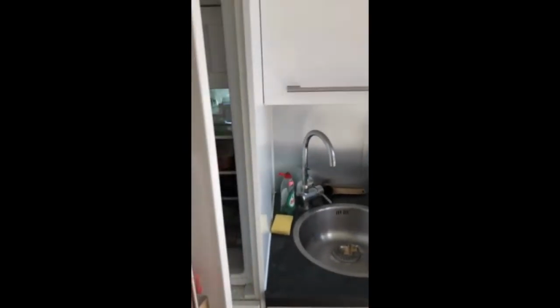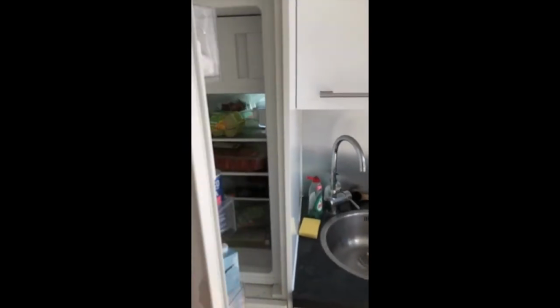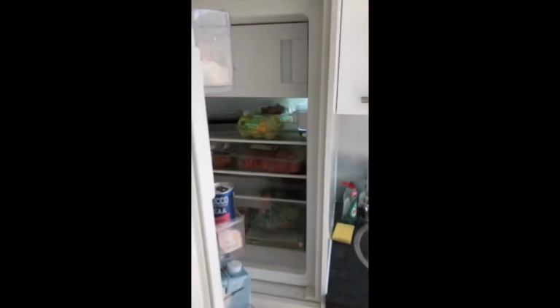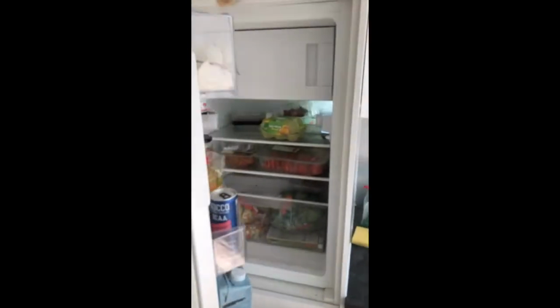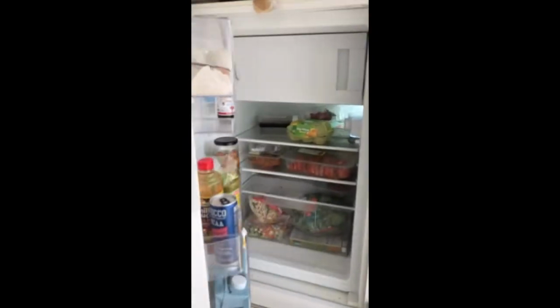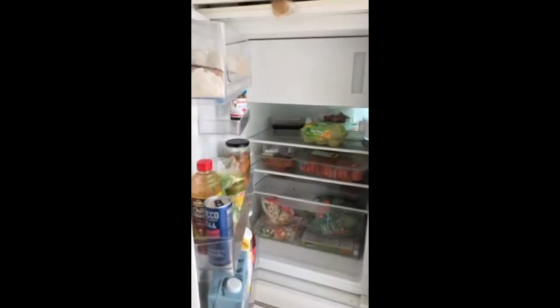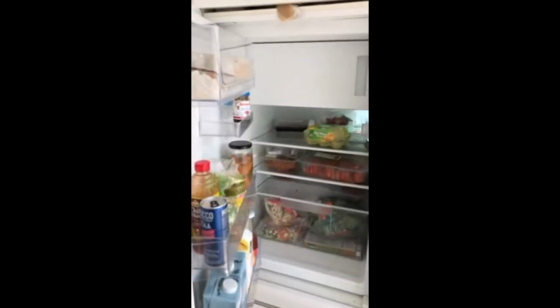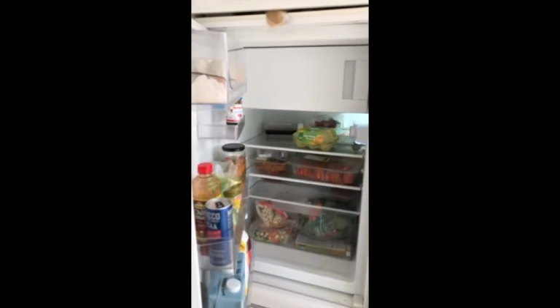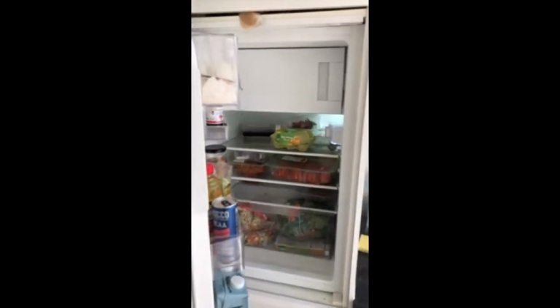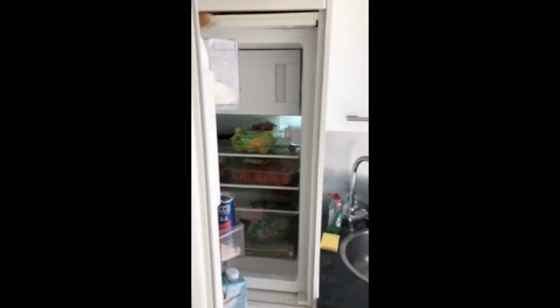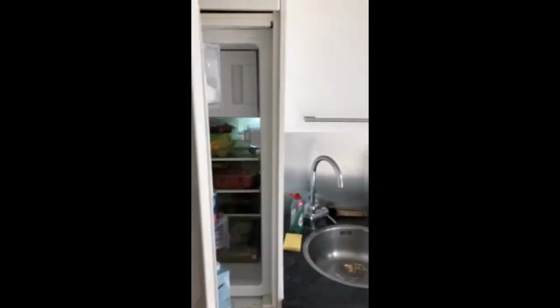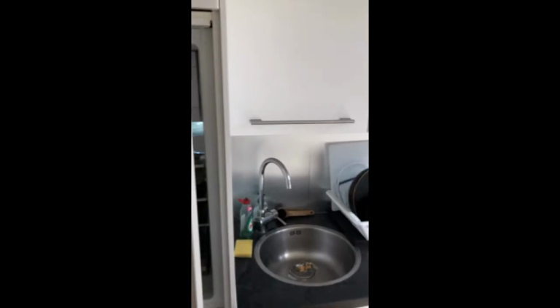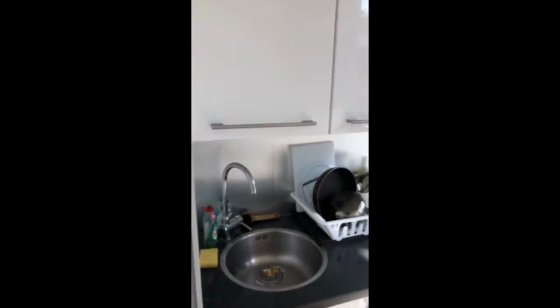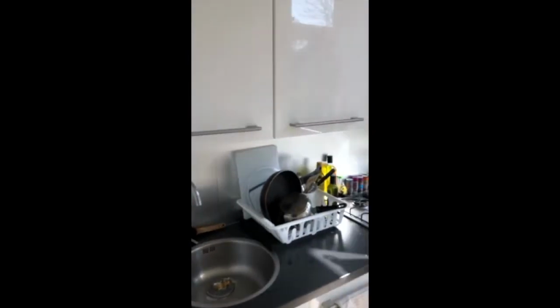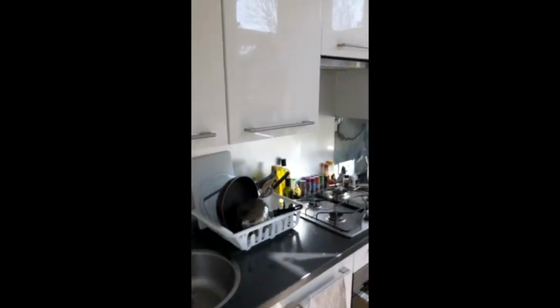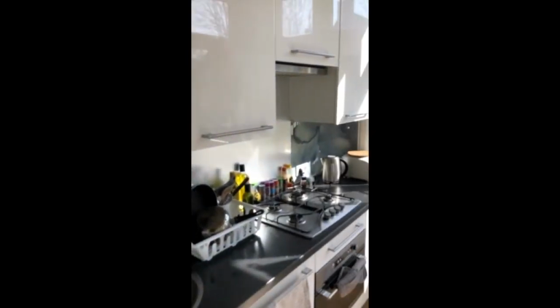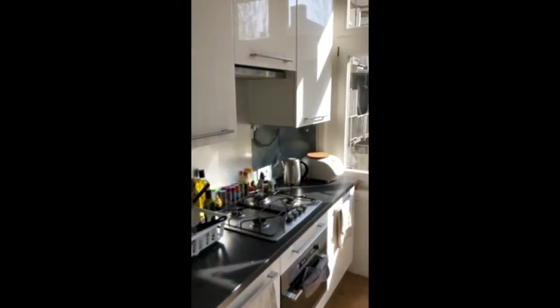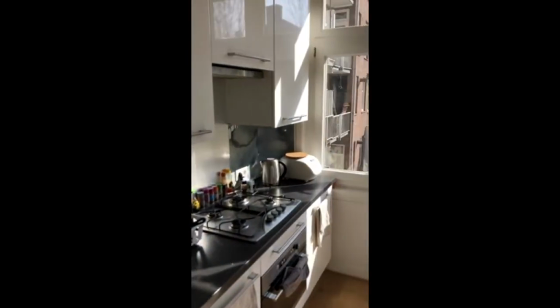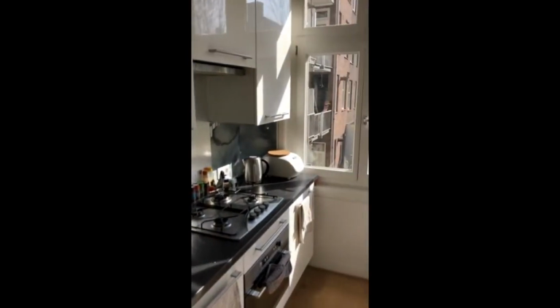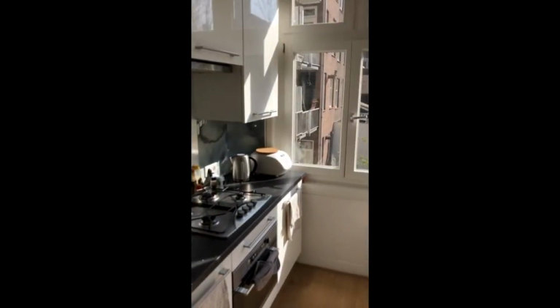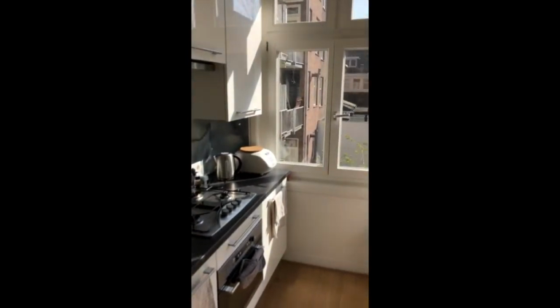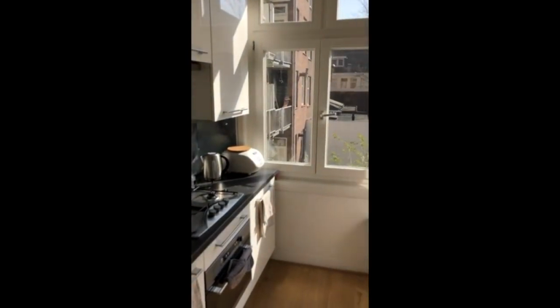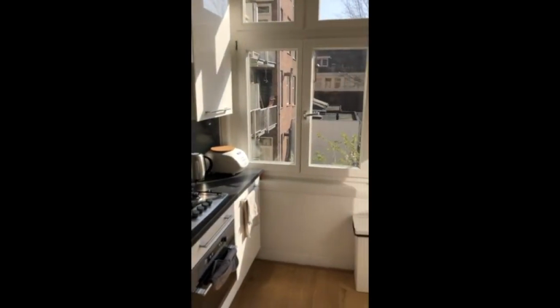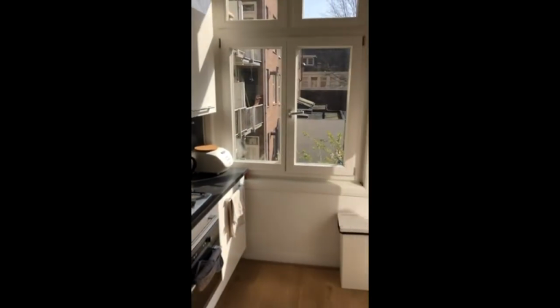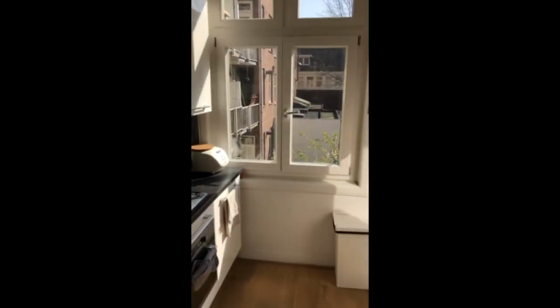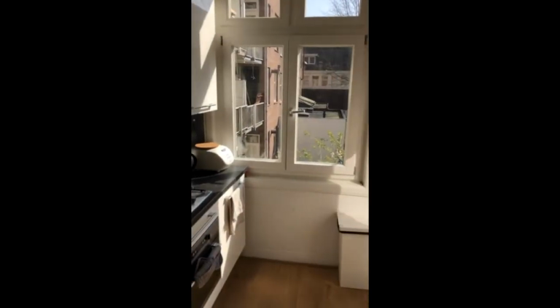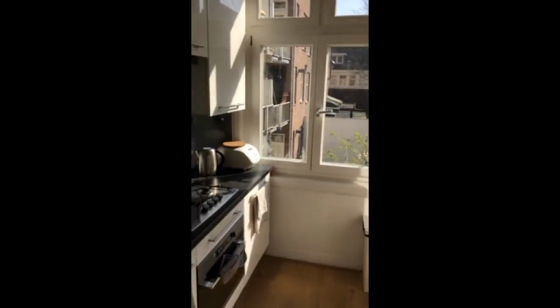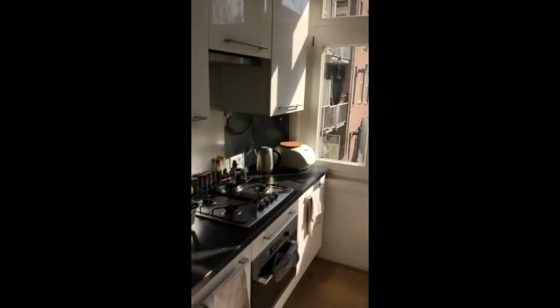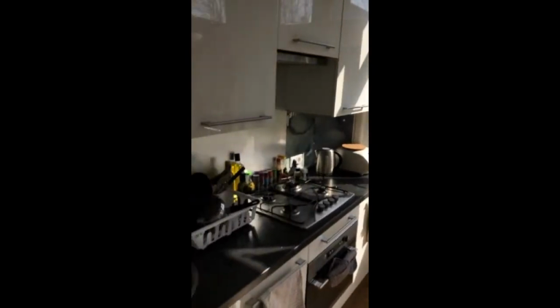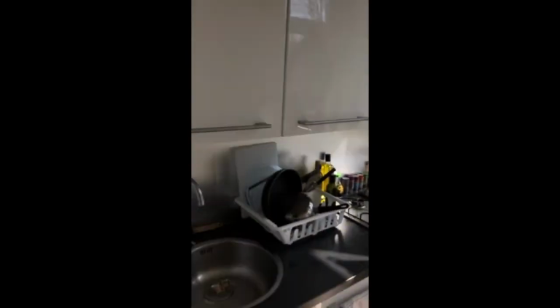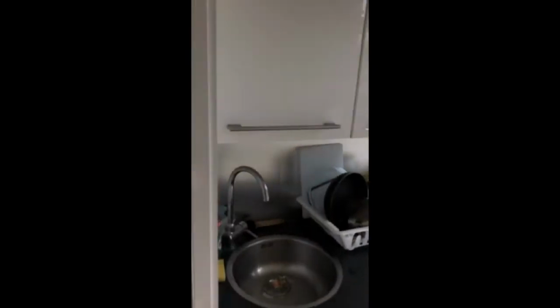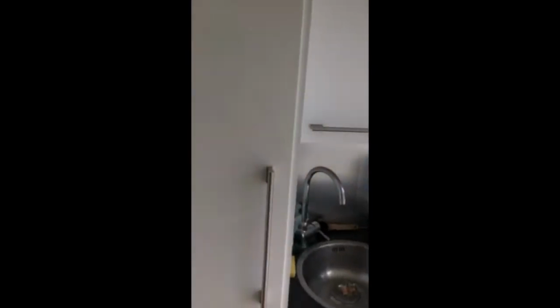Lots of storage space here as well. Very bright south facing kitchen — lovely.